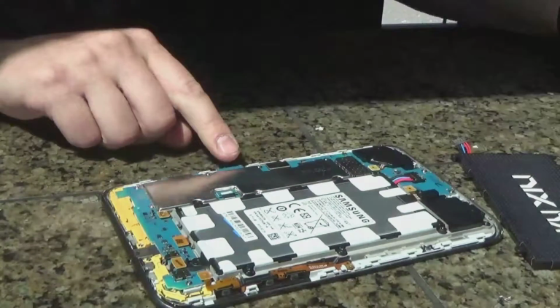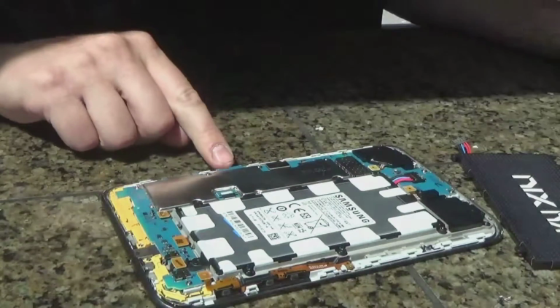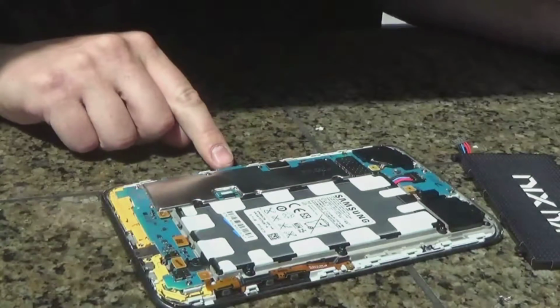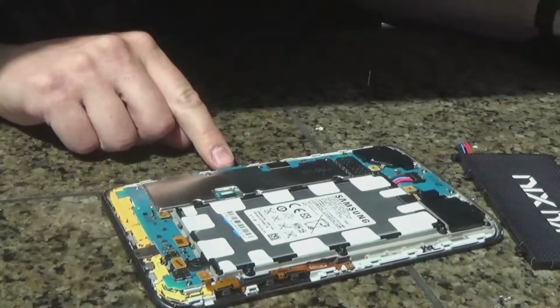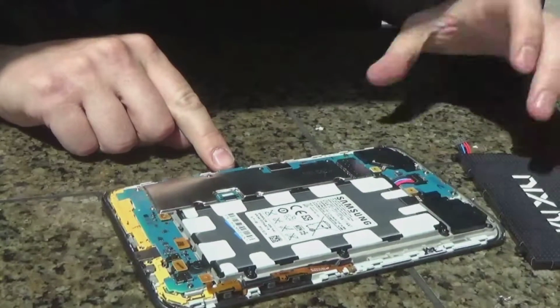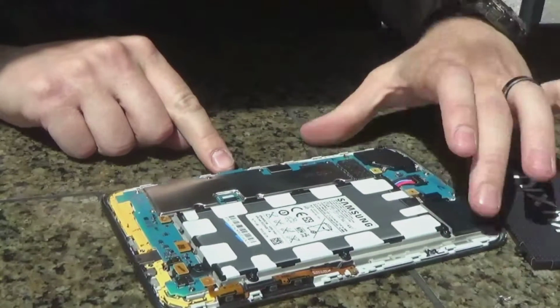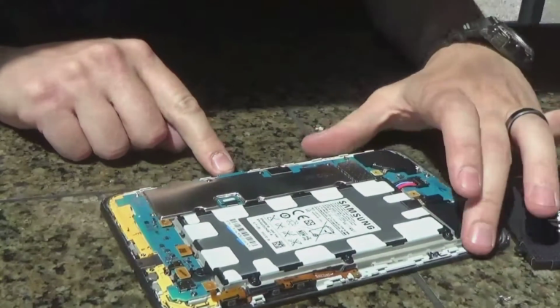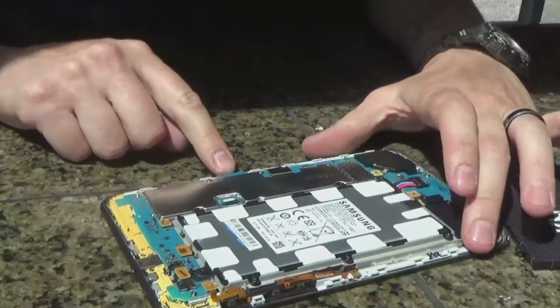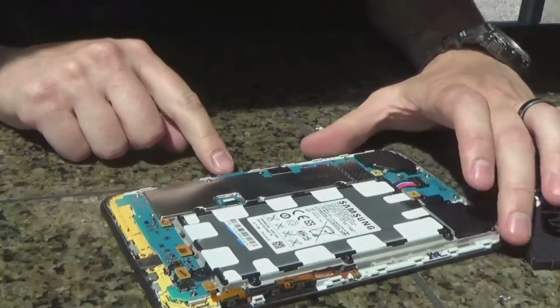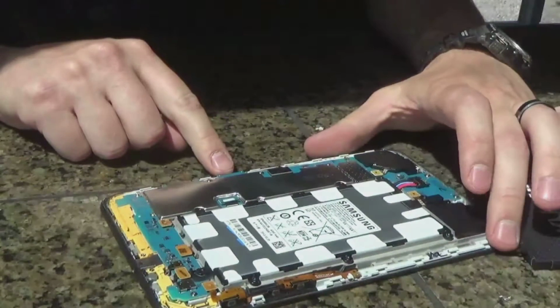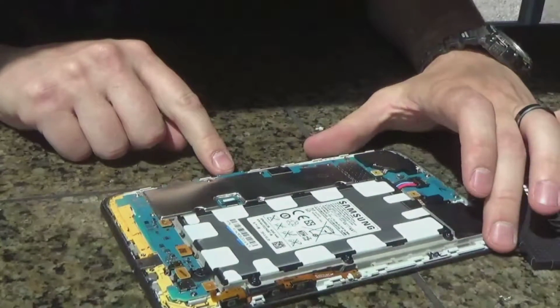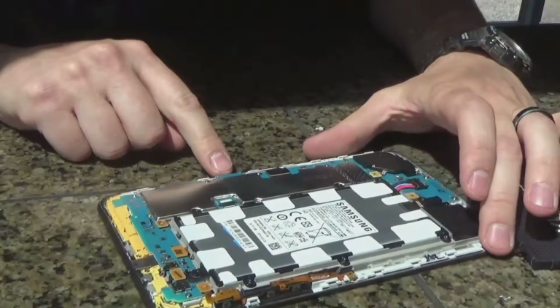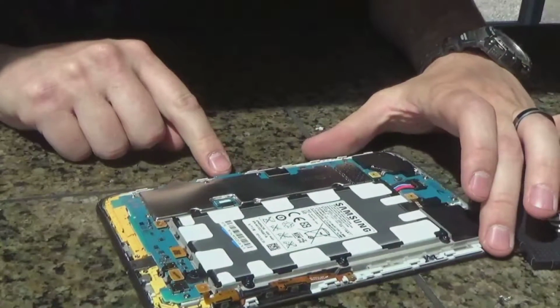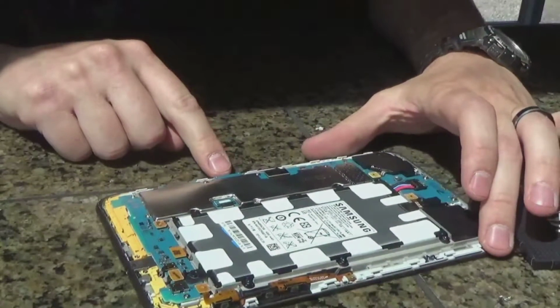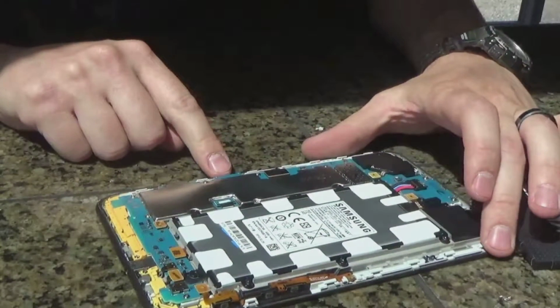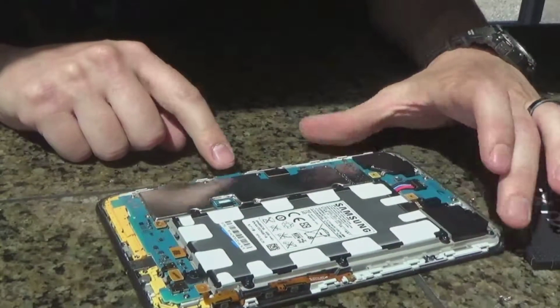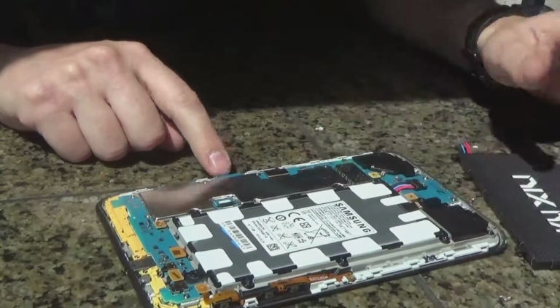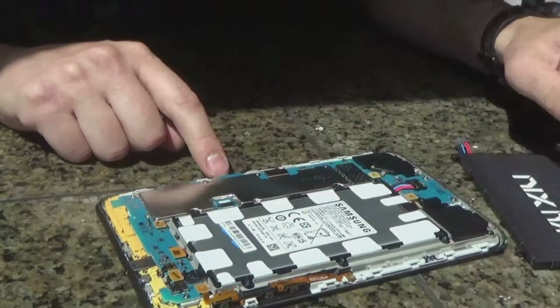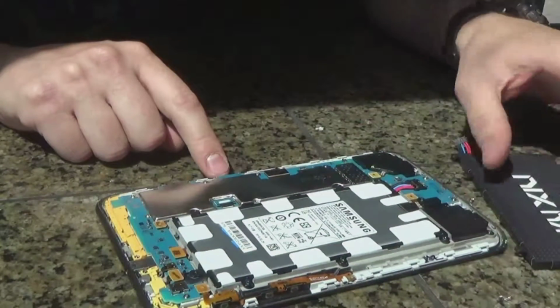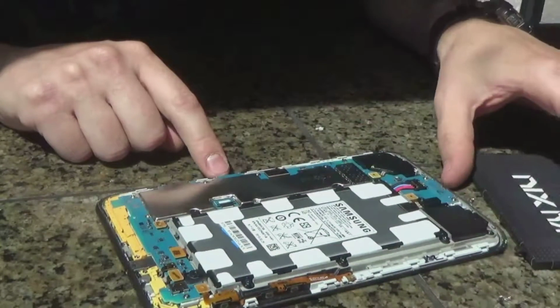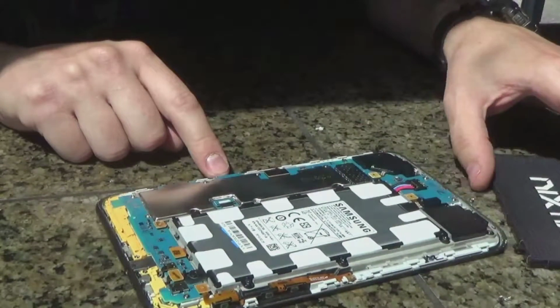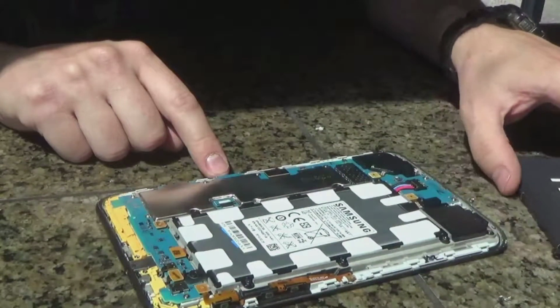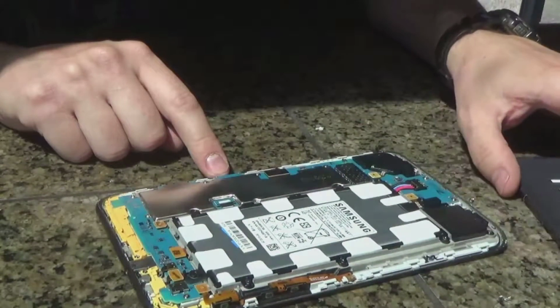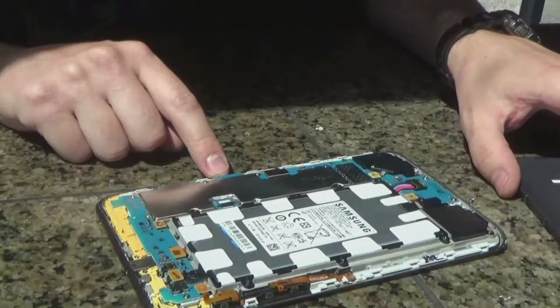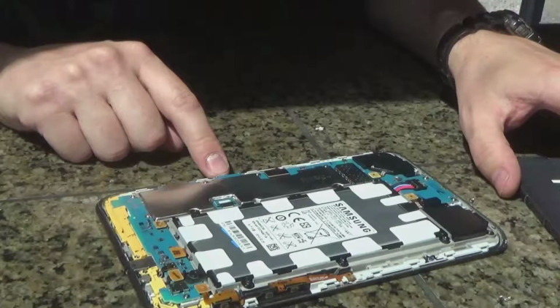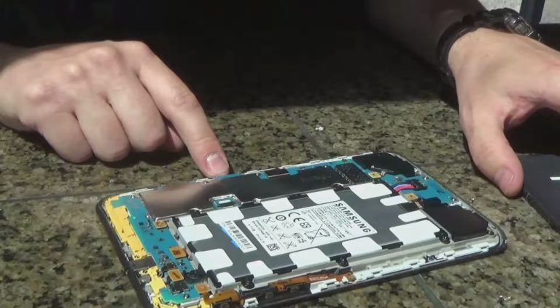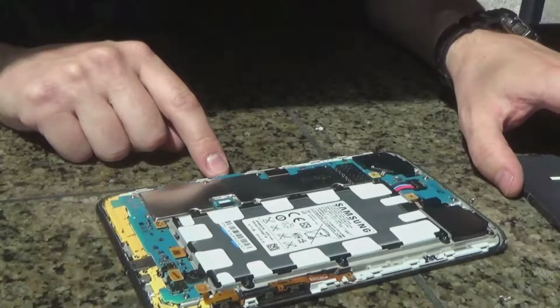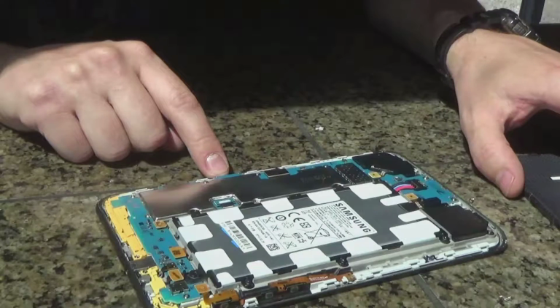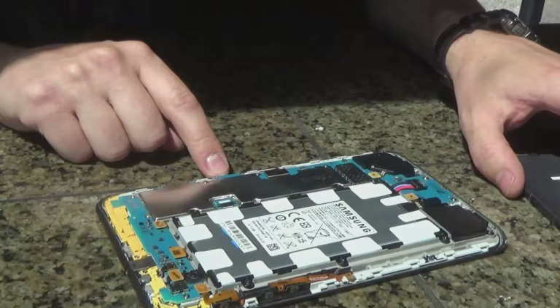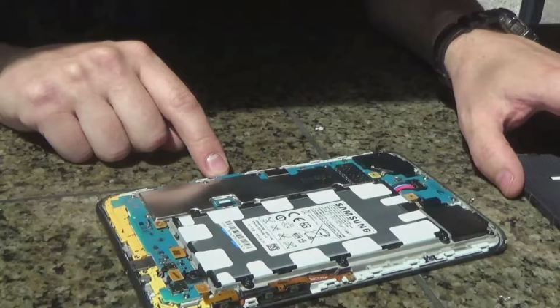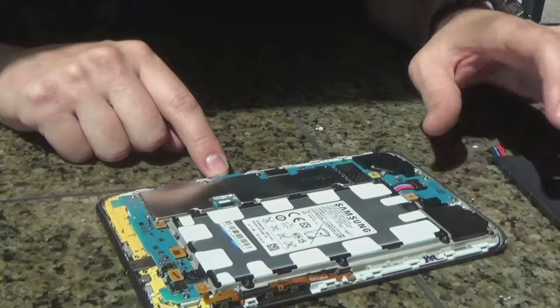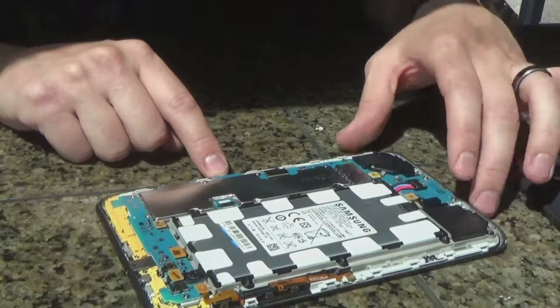One thing you need to note is to take out the microSD card before you try to disassemble it, otherwise you'll have a lot of difficulty.